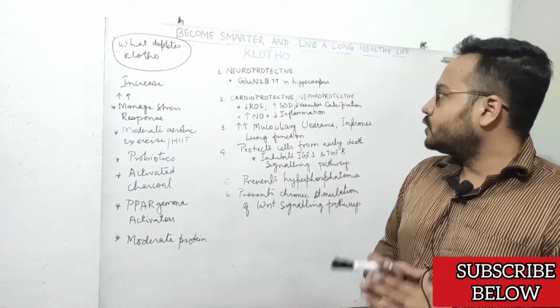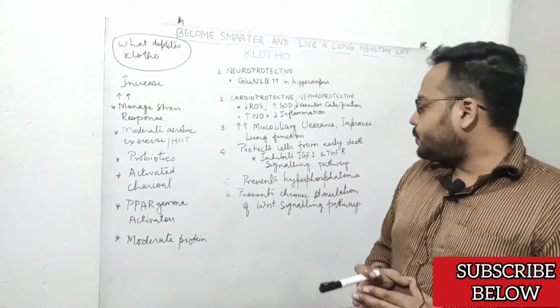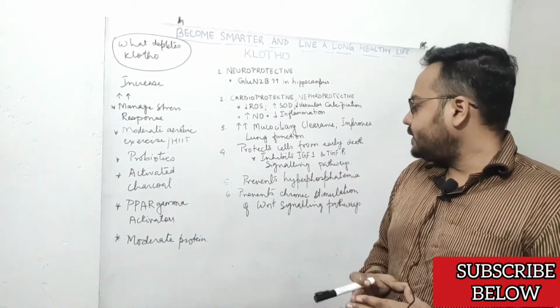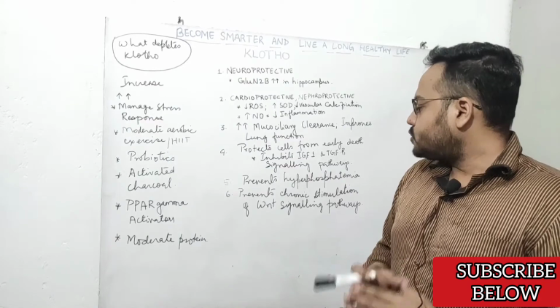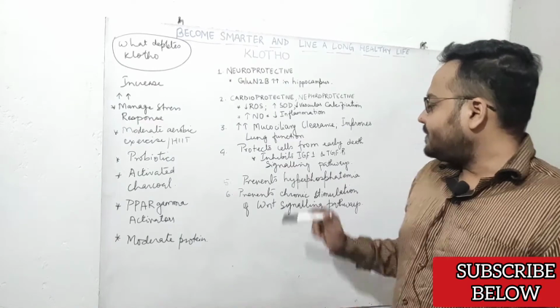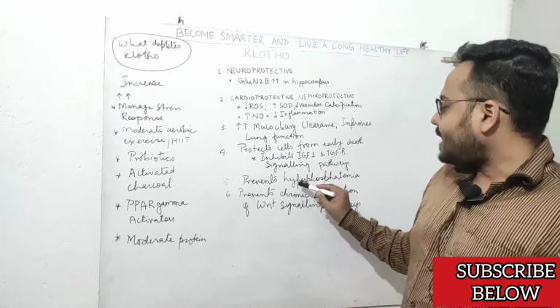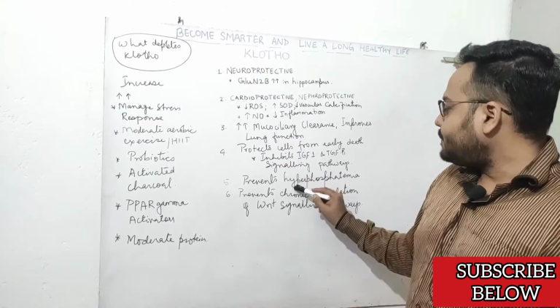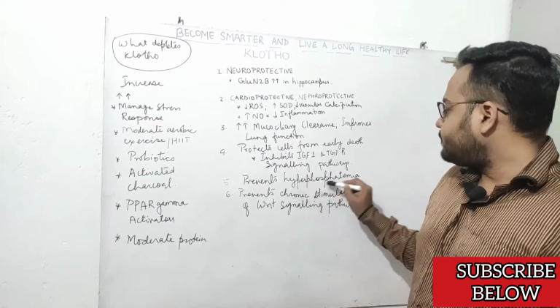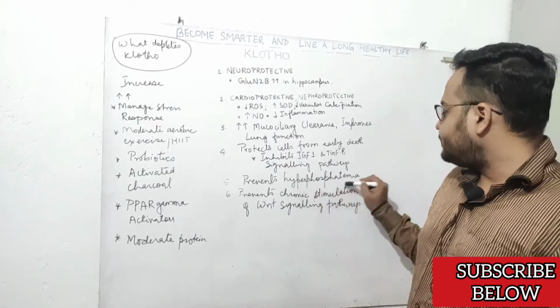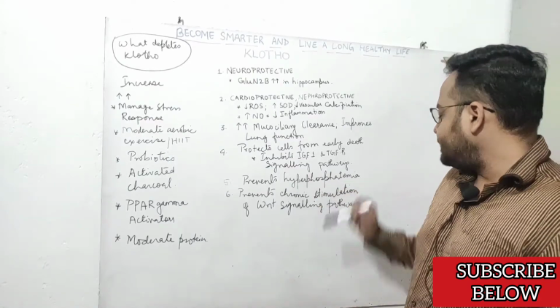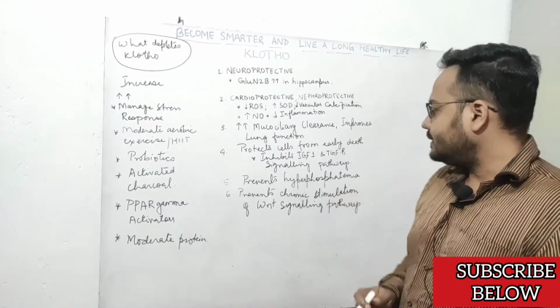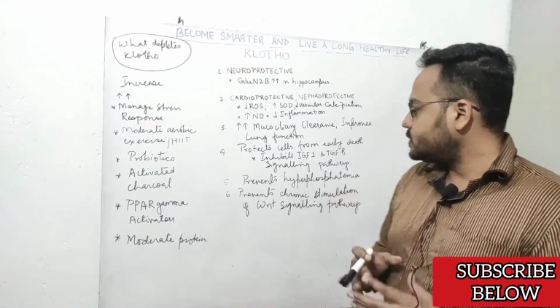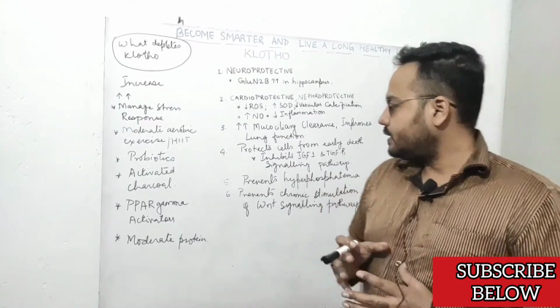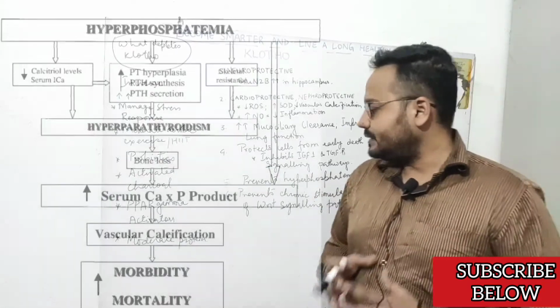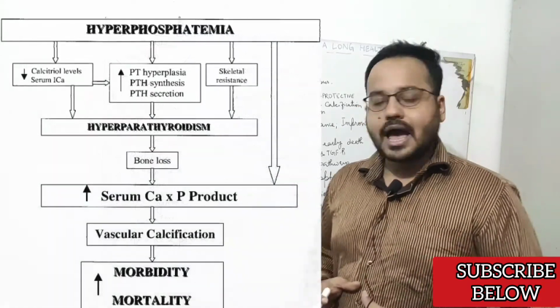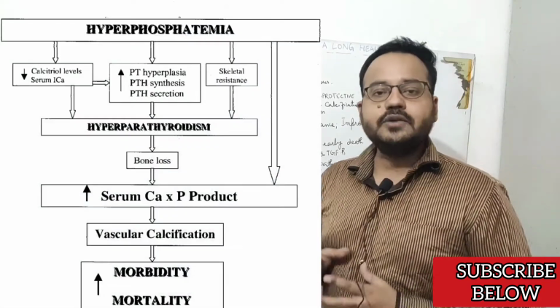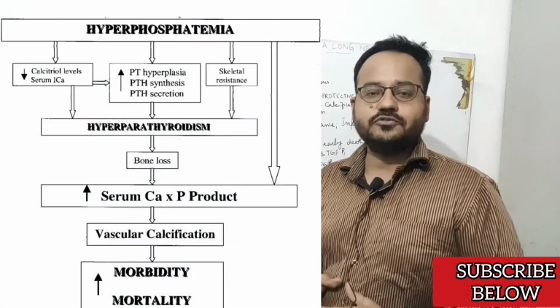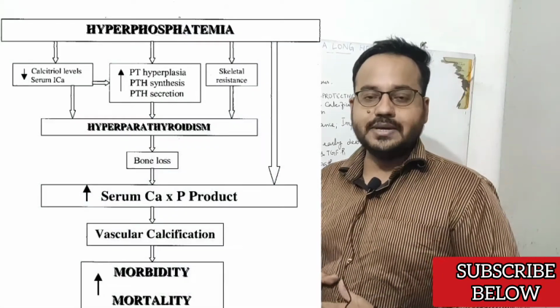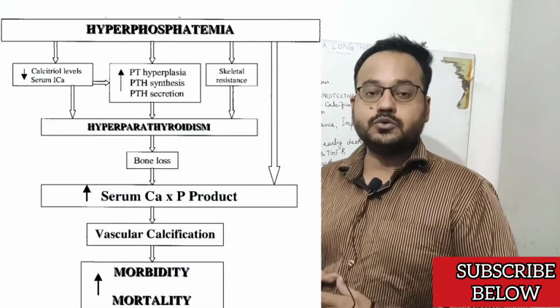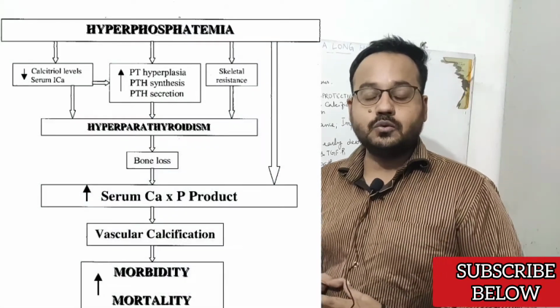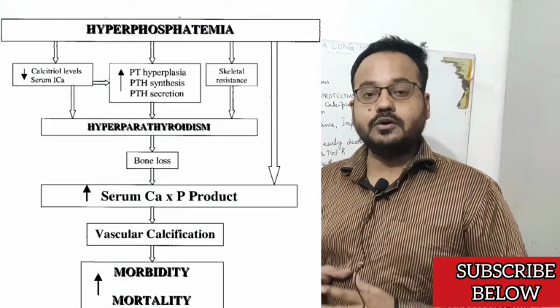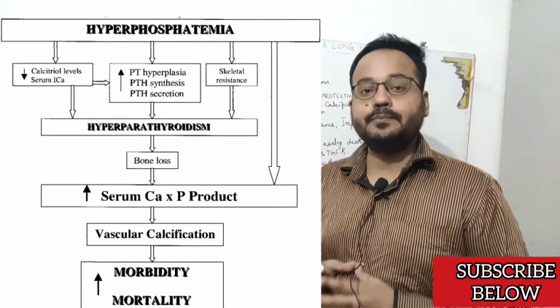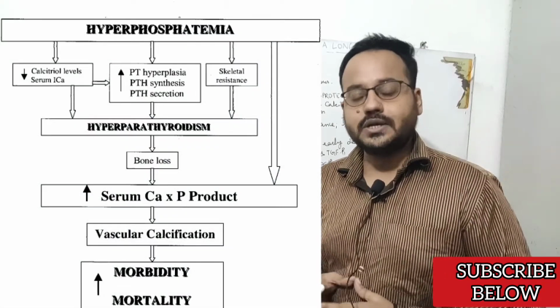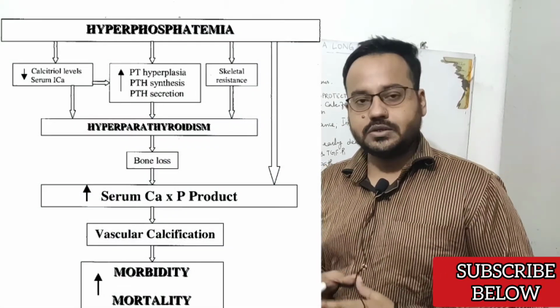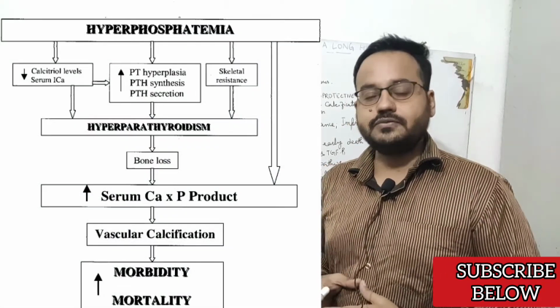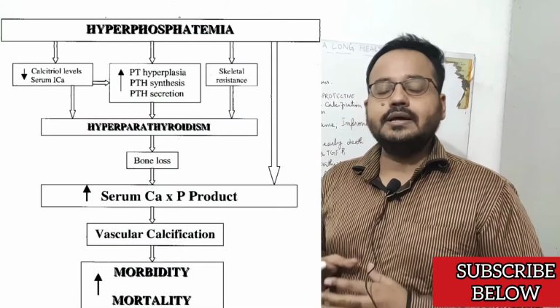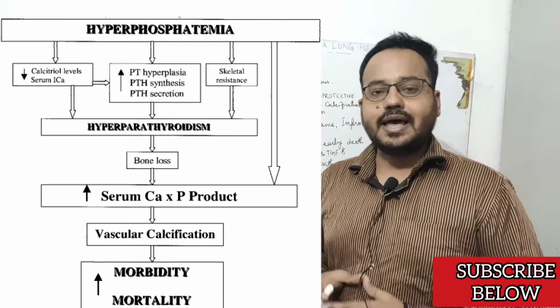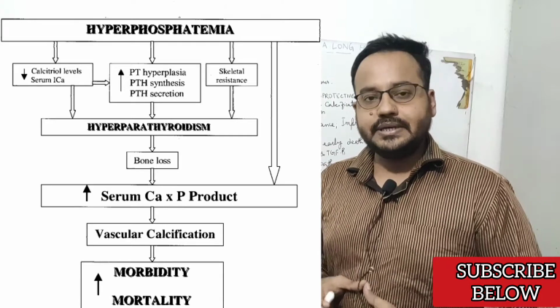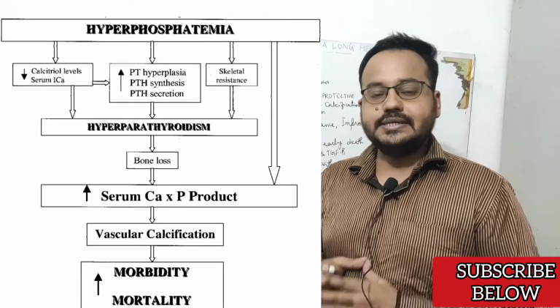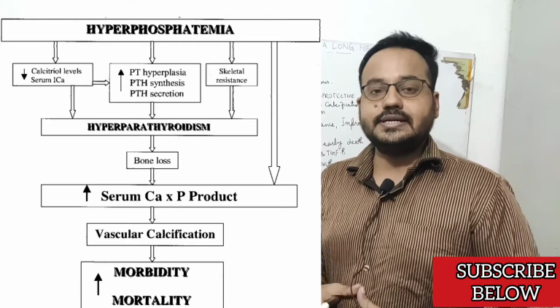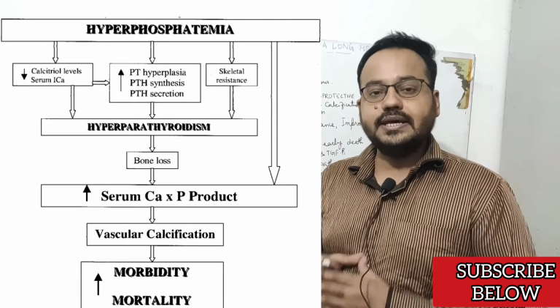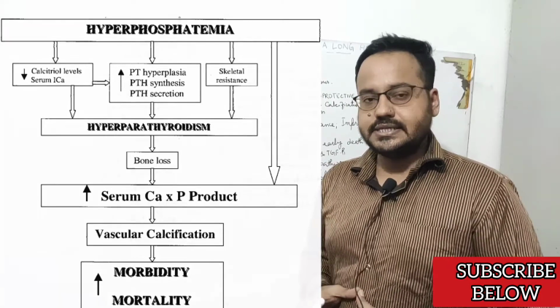Clotho protein also prevents hyperphosphatemia, which is one of the important causes of rapid internal aging.